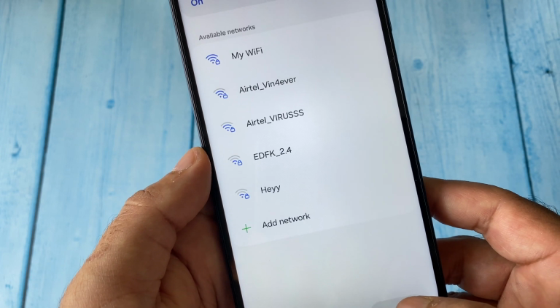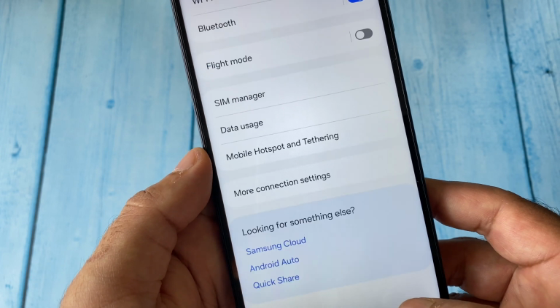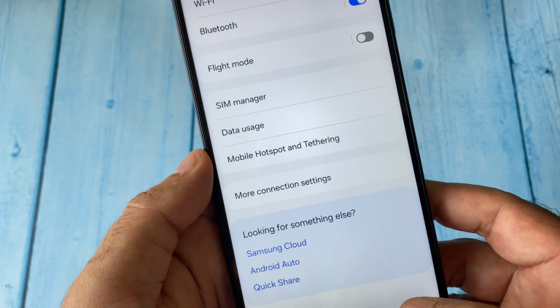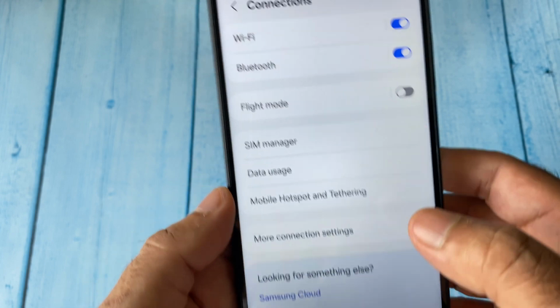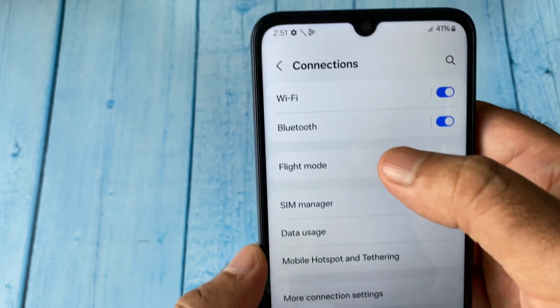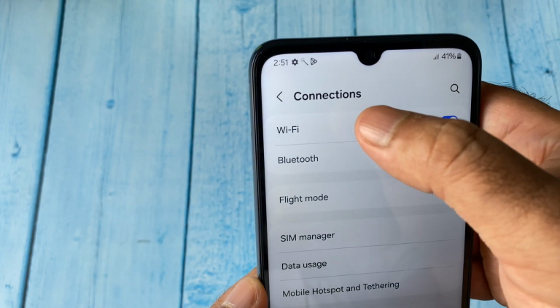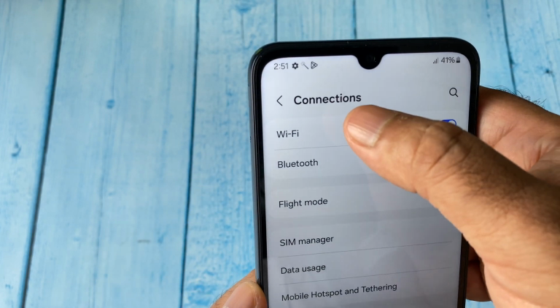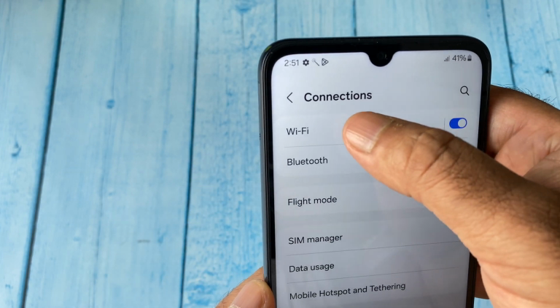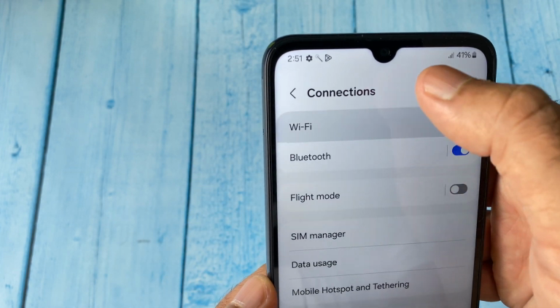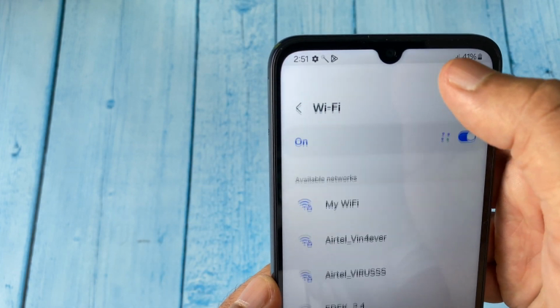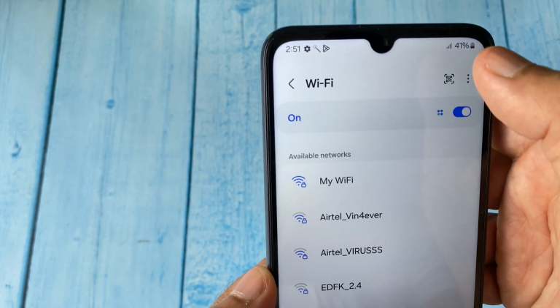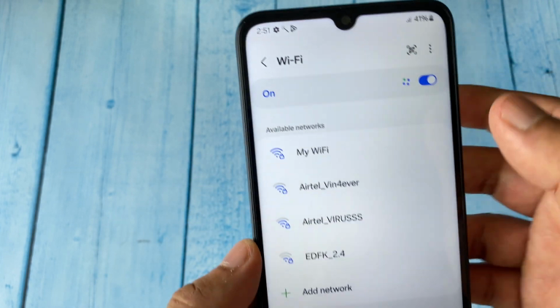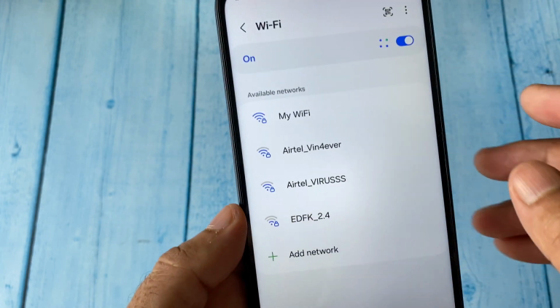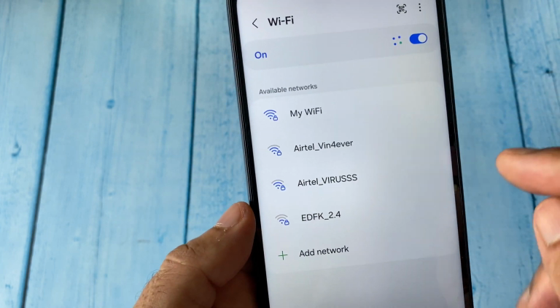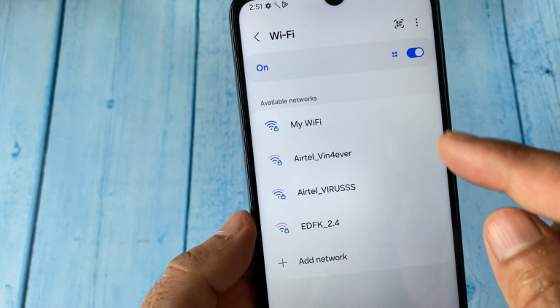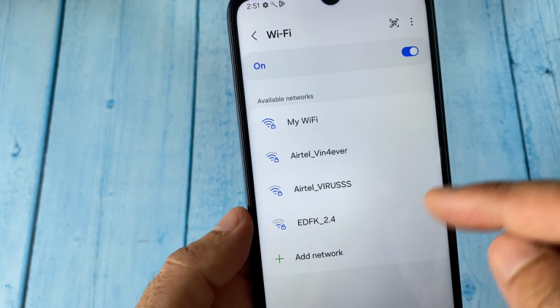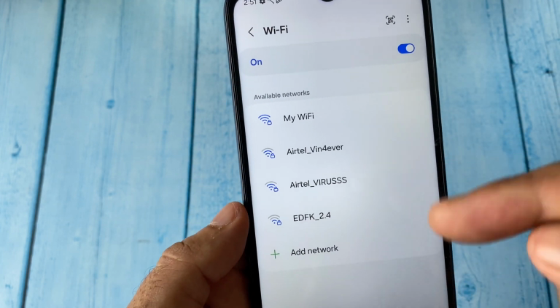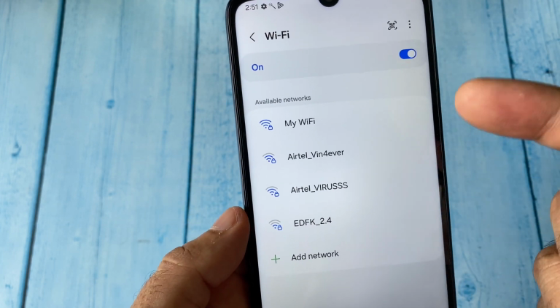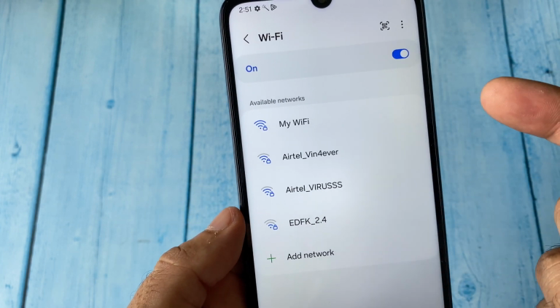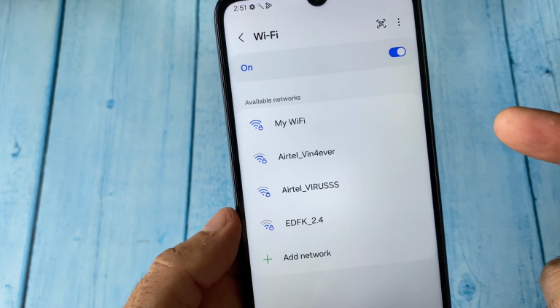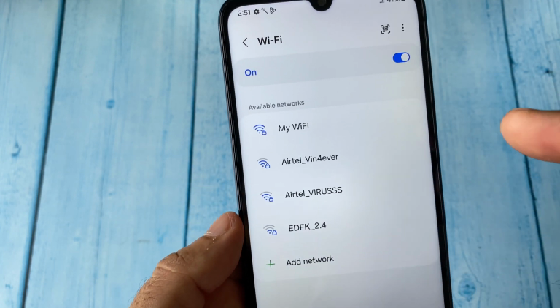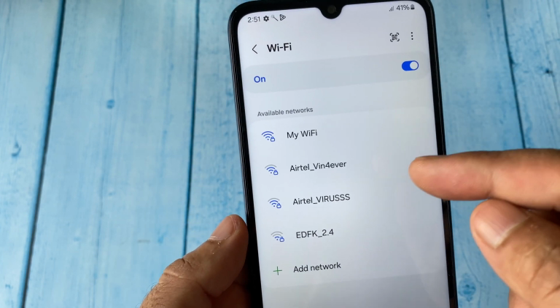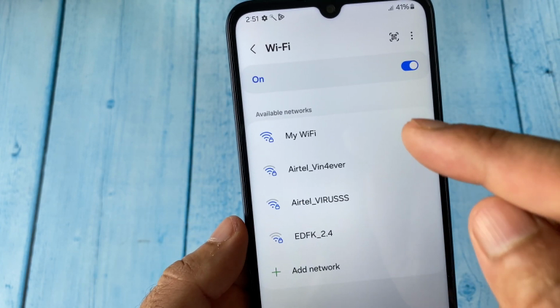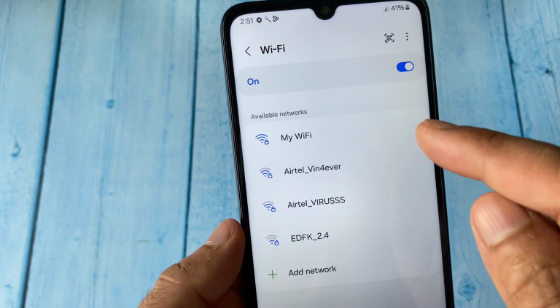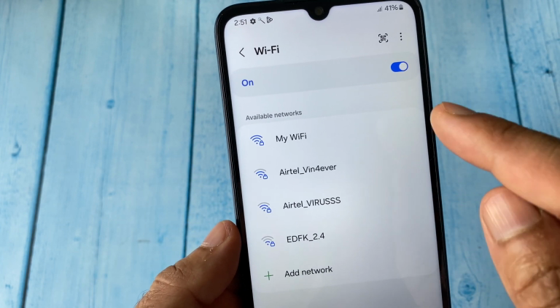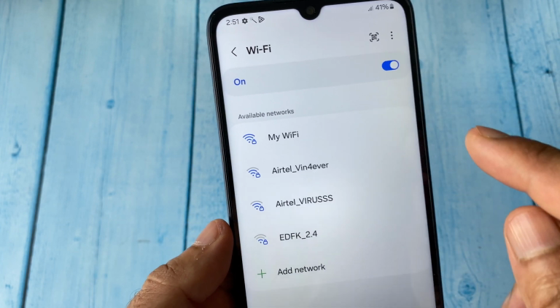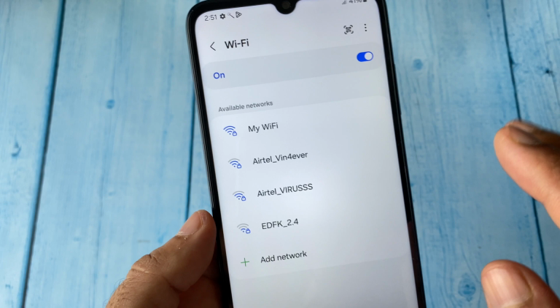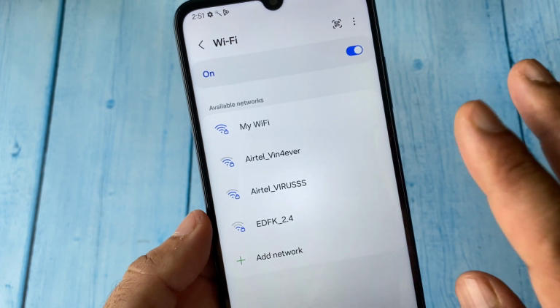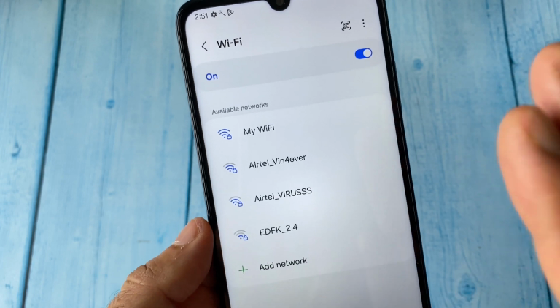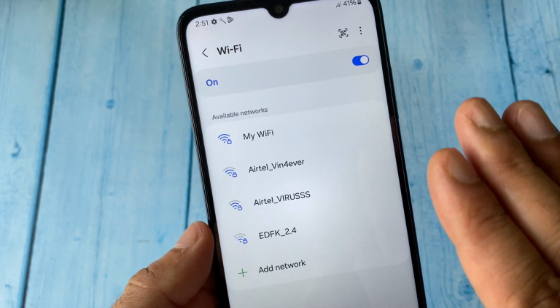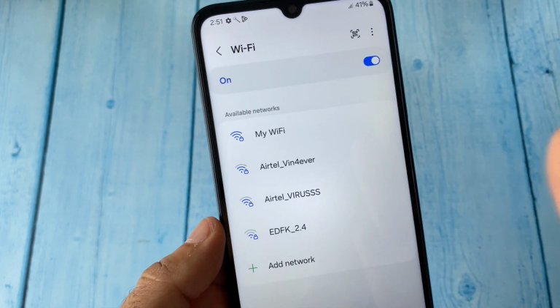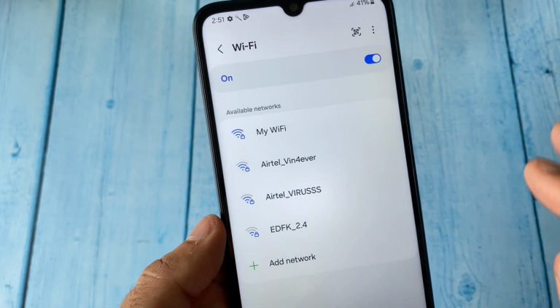Now you have to re-enter your Wi-Fi password again, and this will fix the issue.